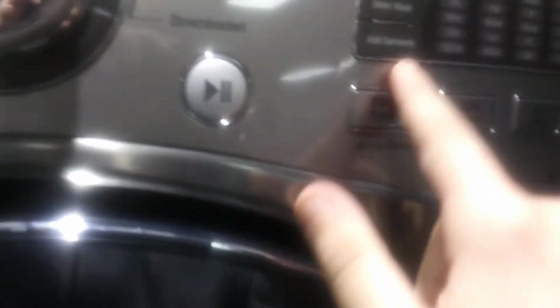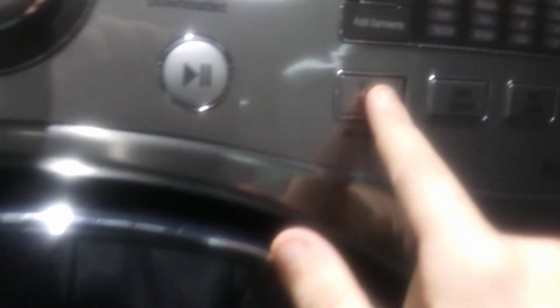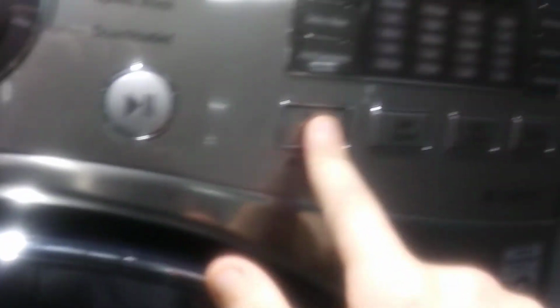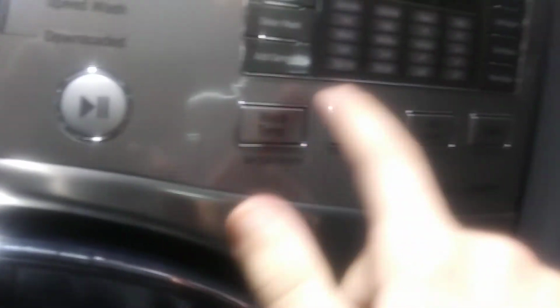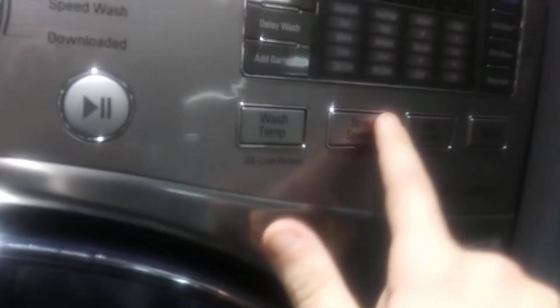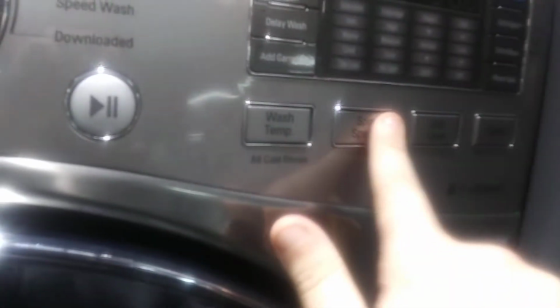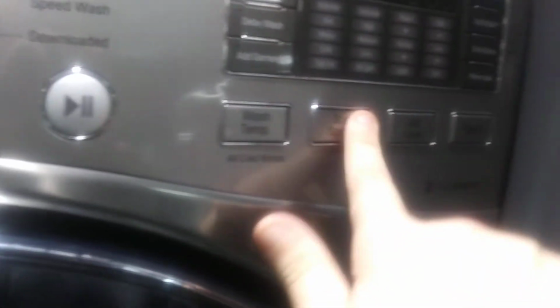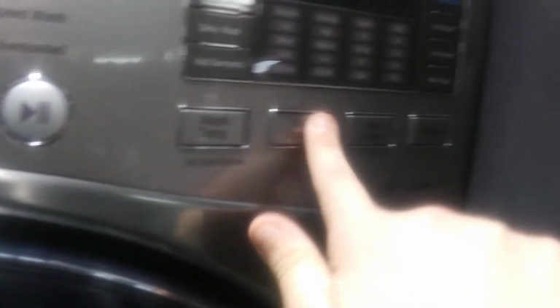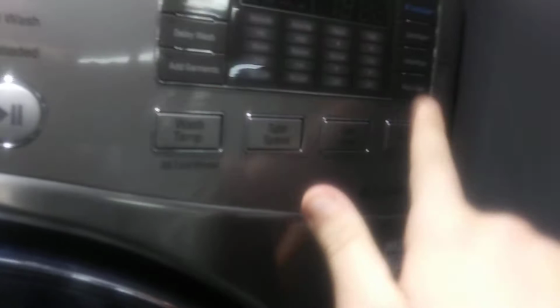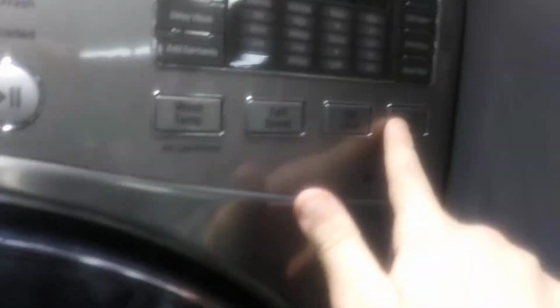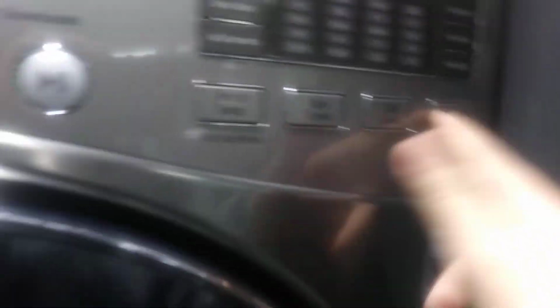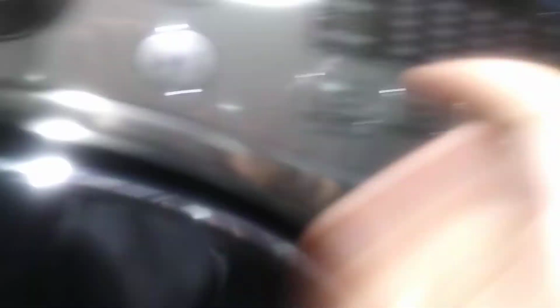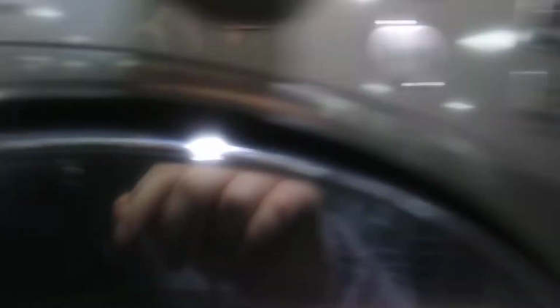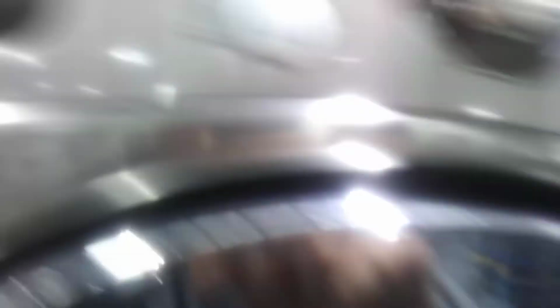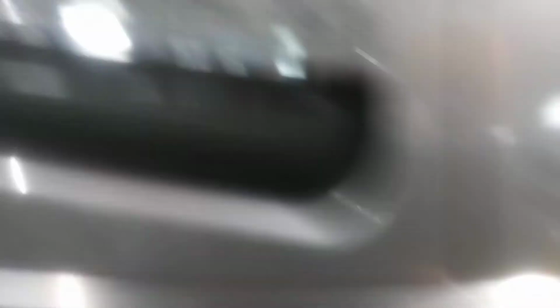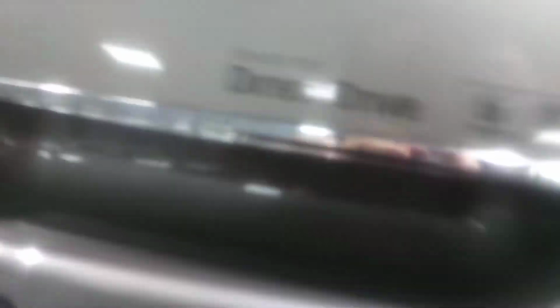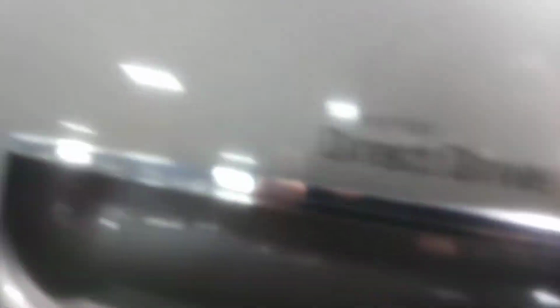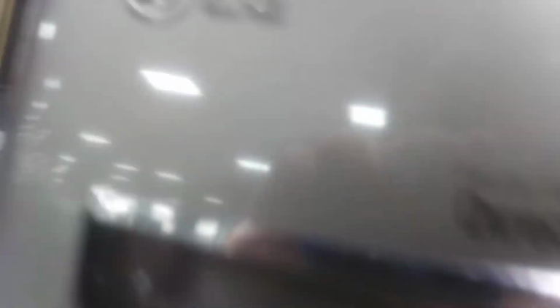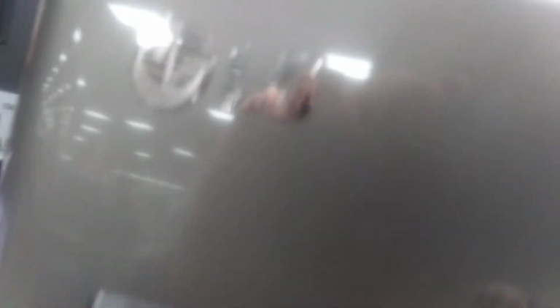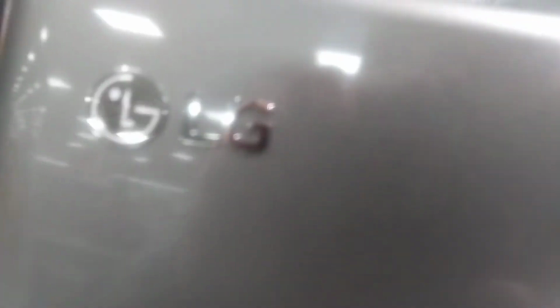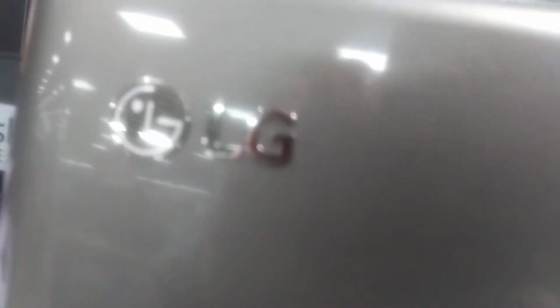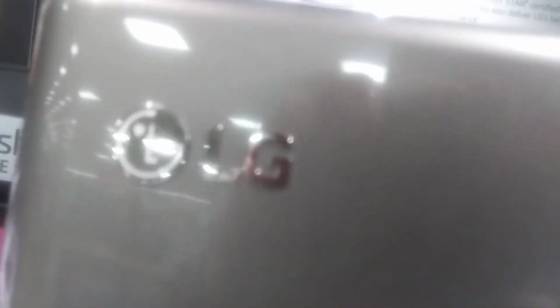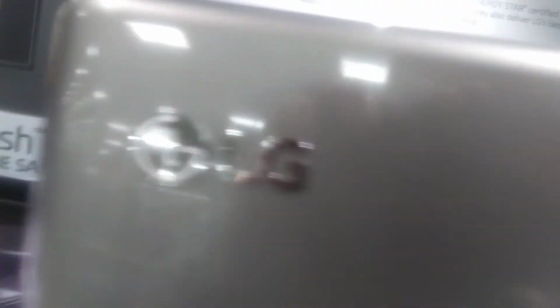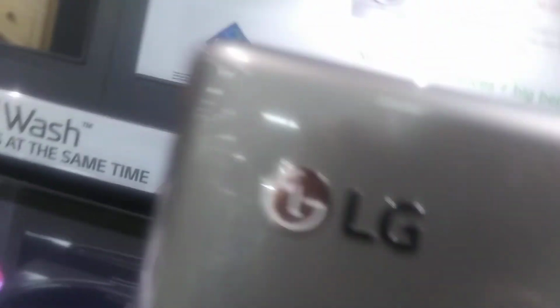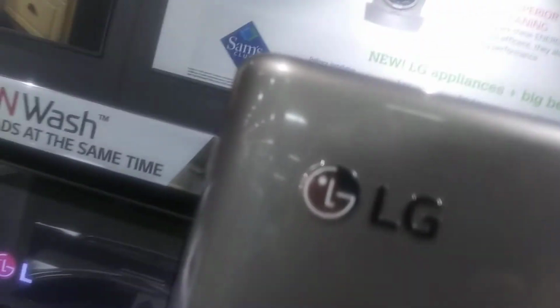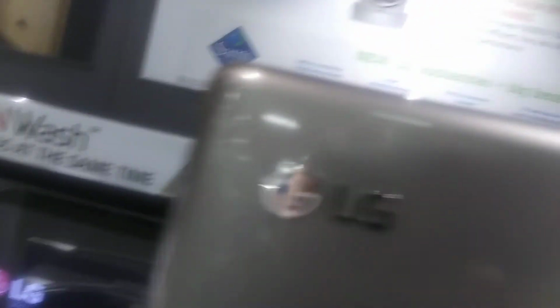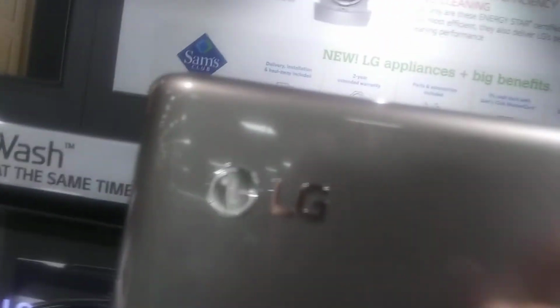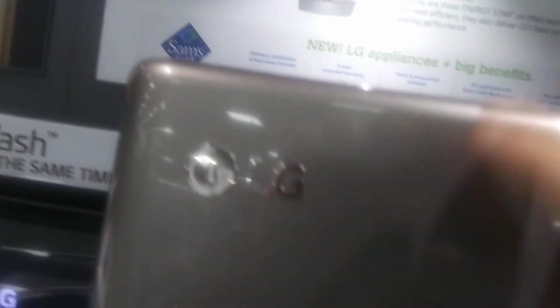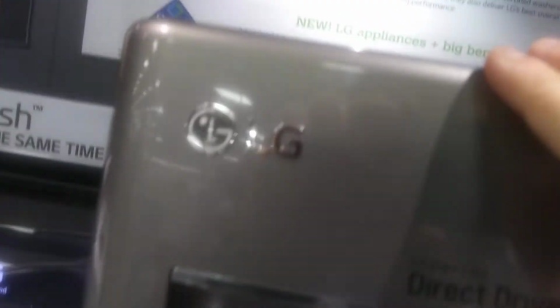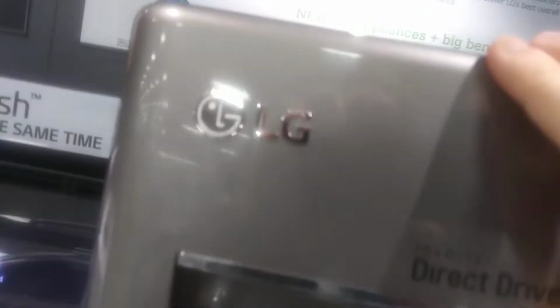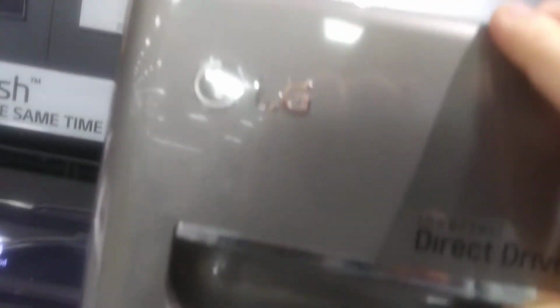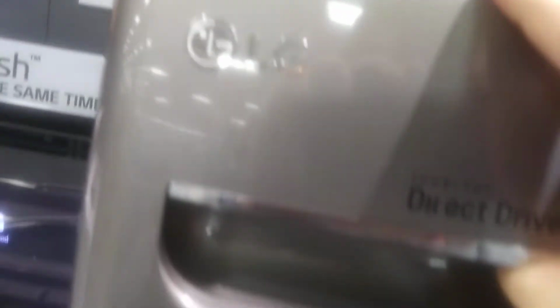Giving you the power to defy and conquer. LG. Life's good.